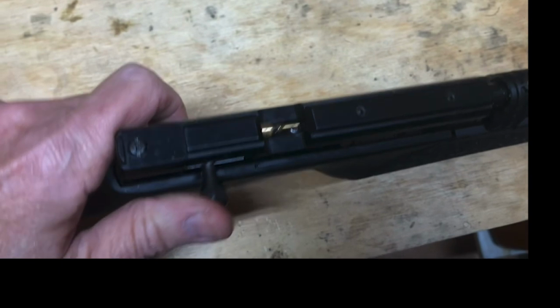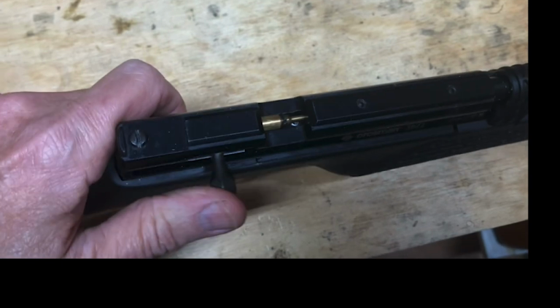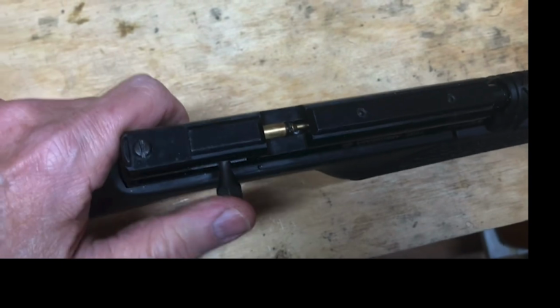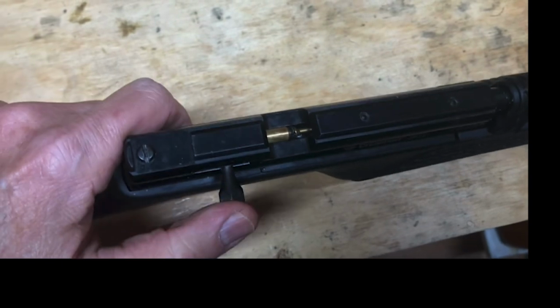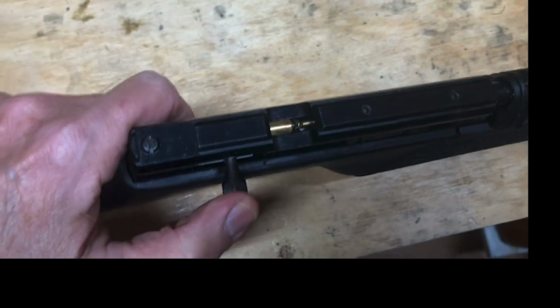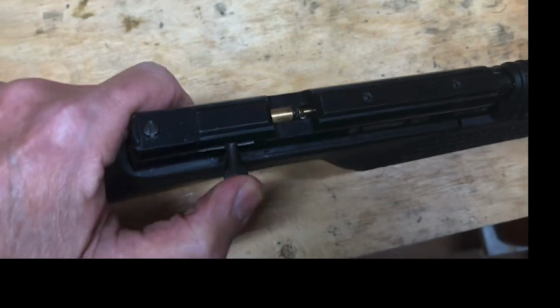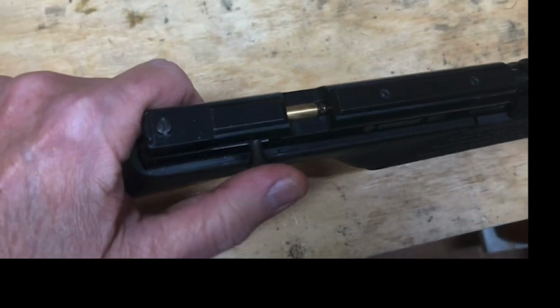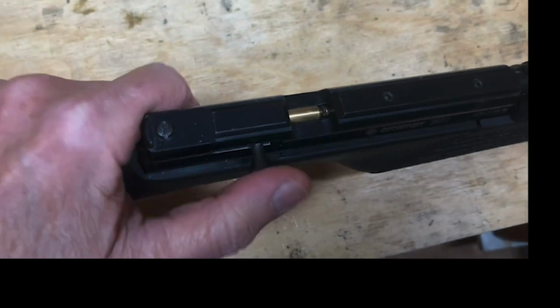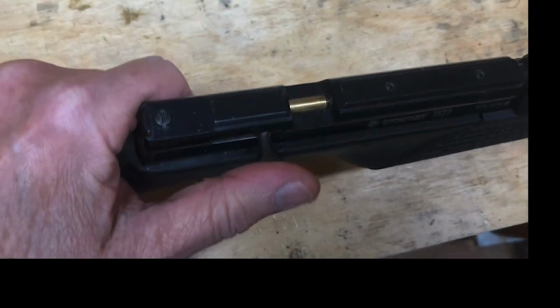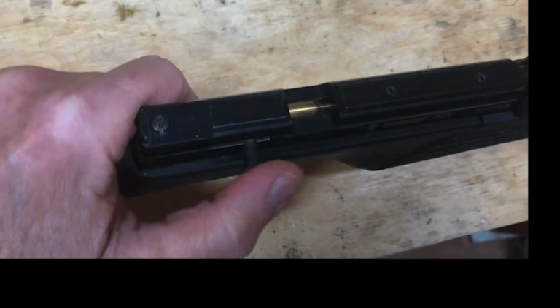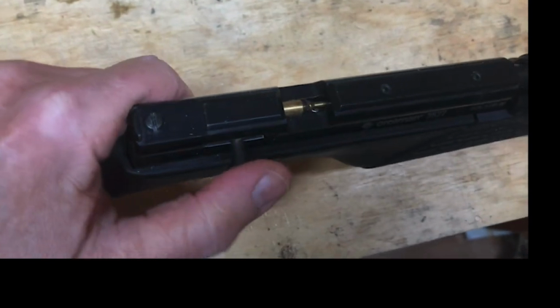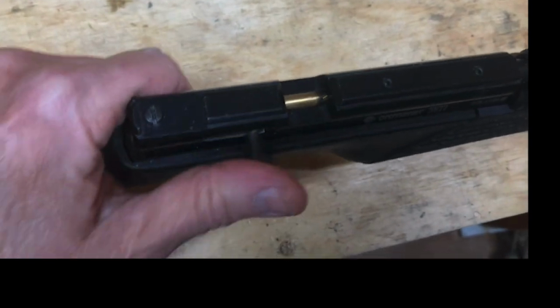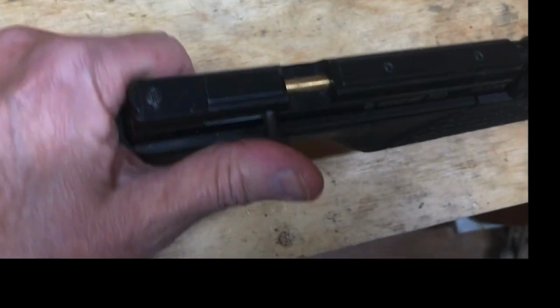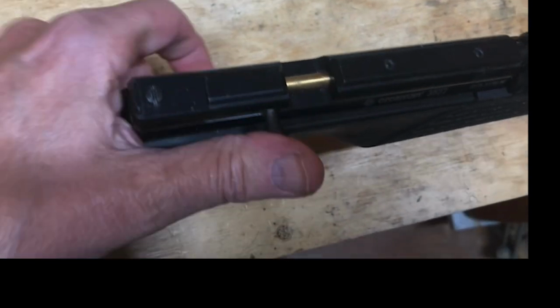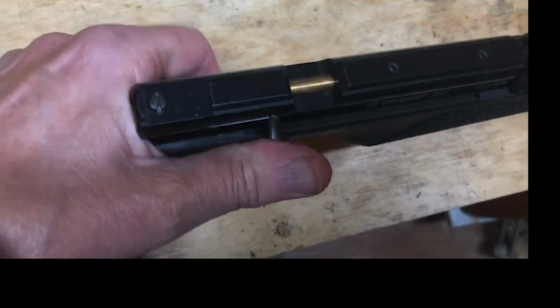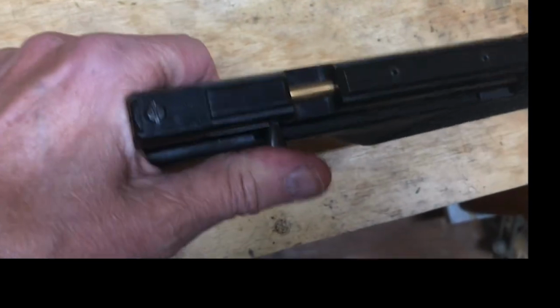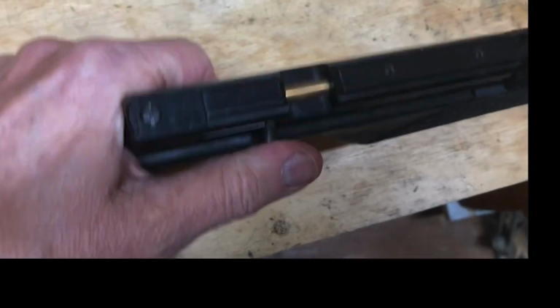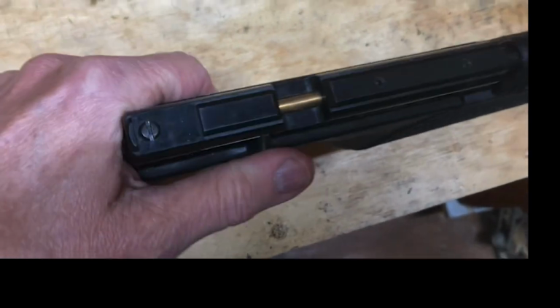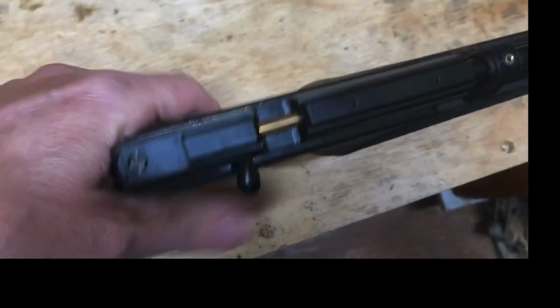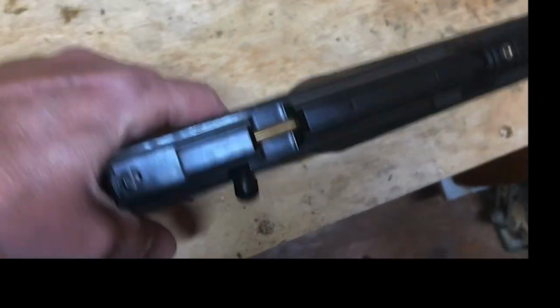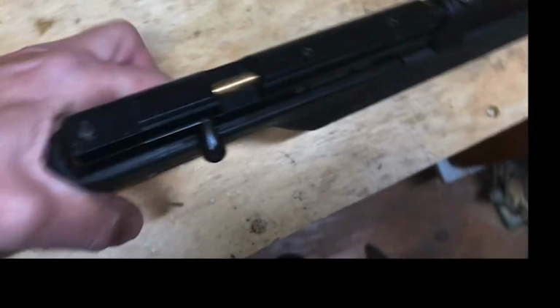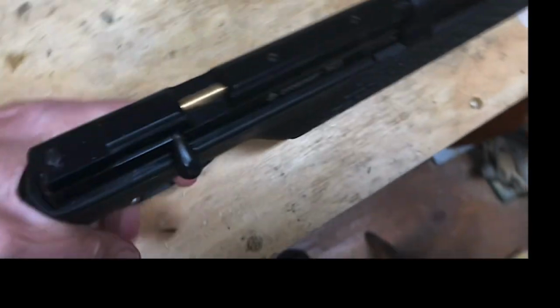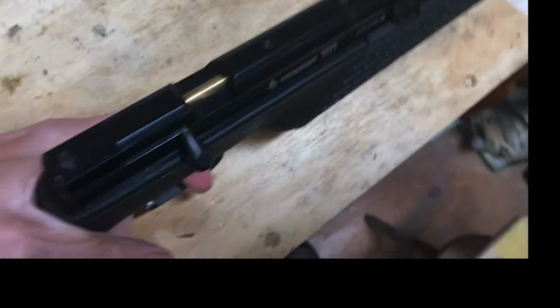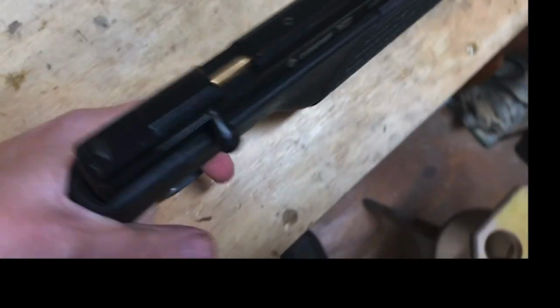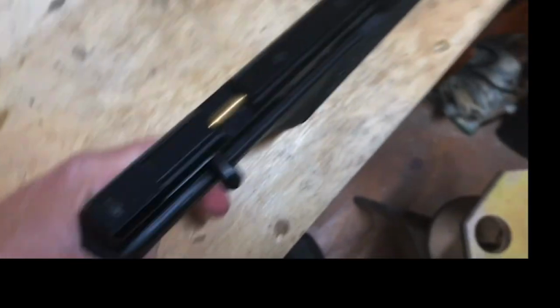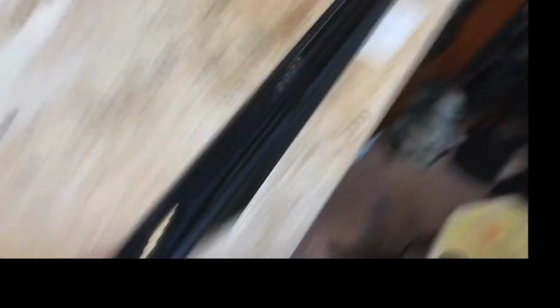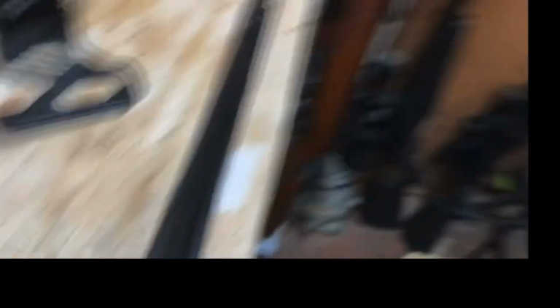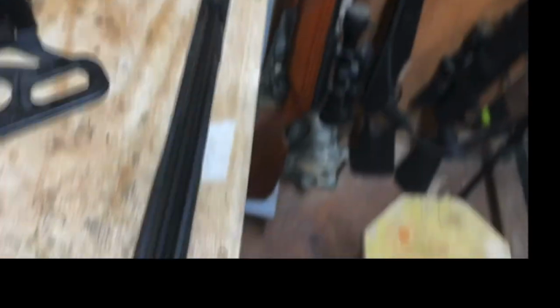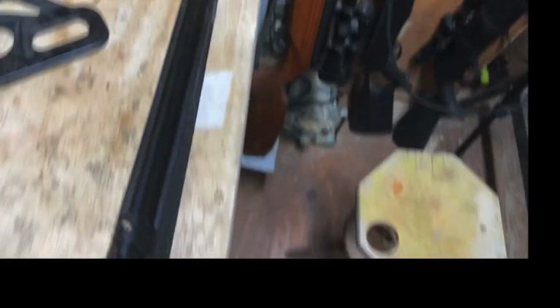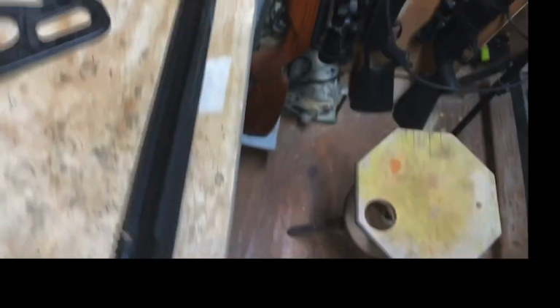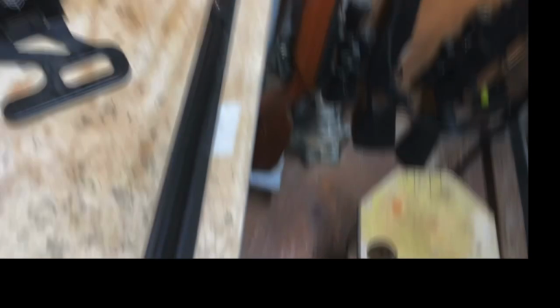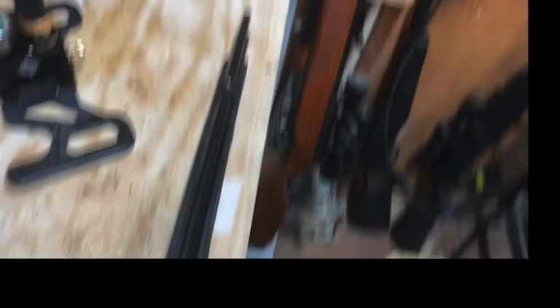My brass extended bolt — in we go. Test shot. Watch it blow that pencil right off.